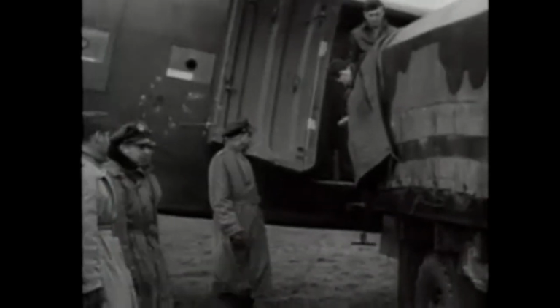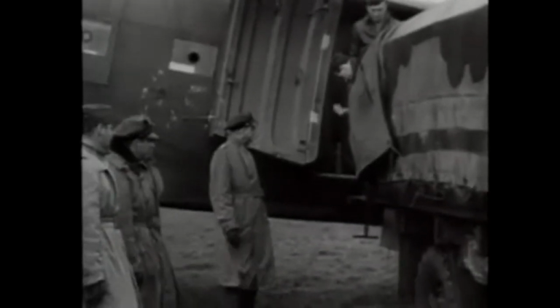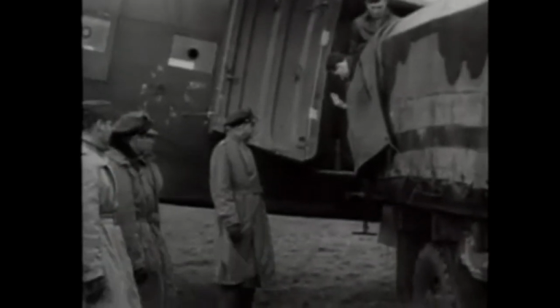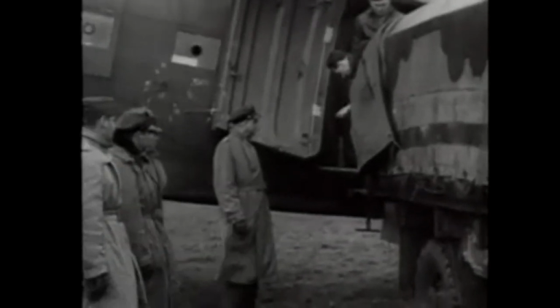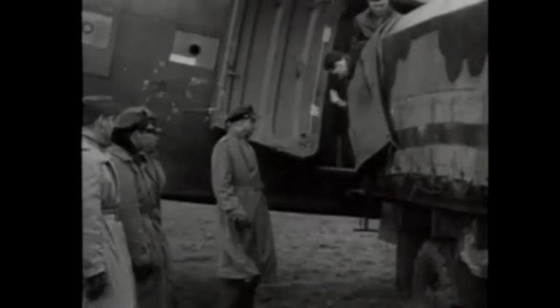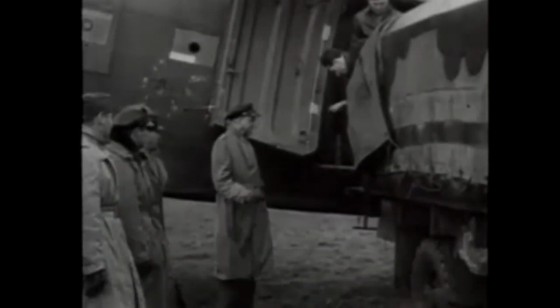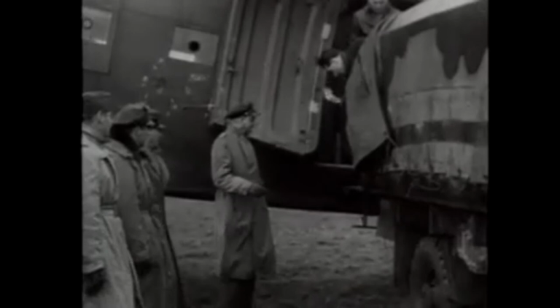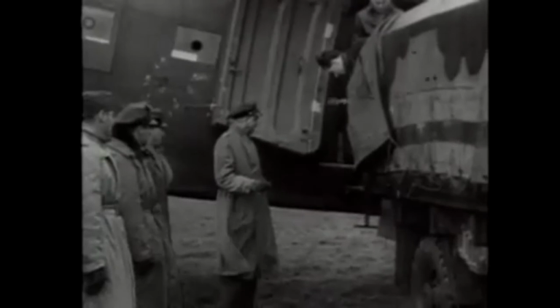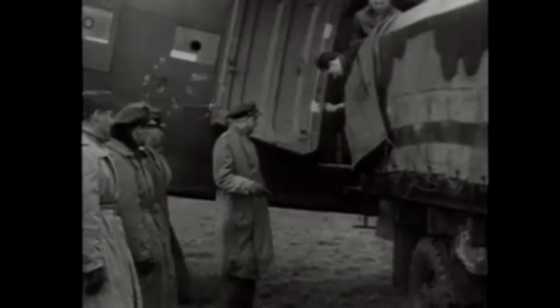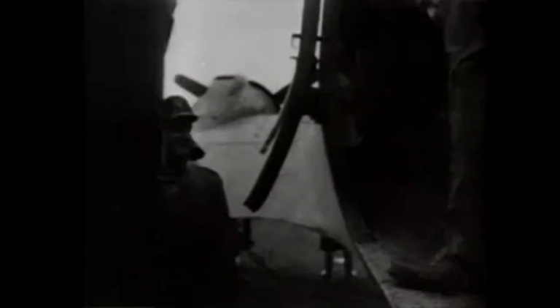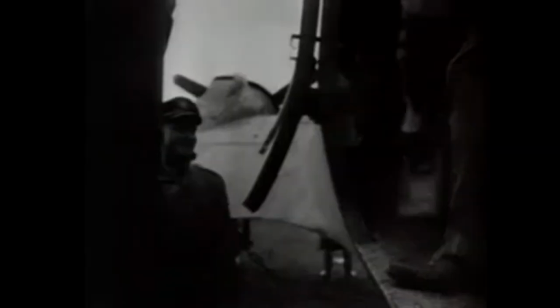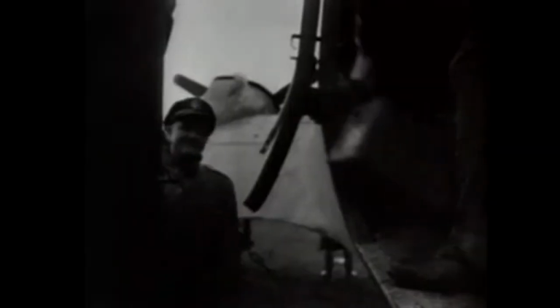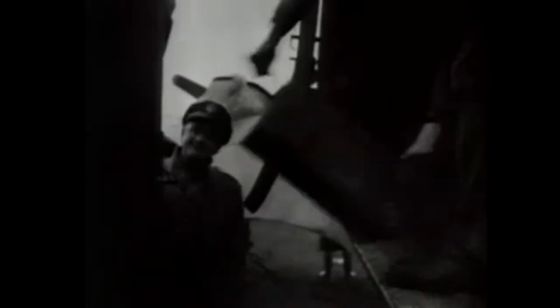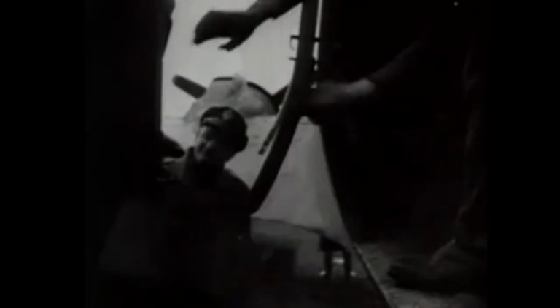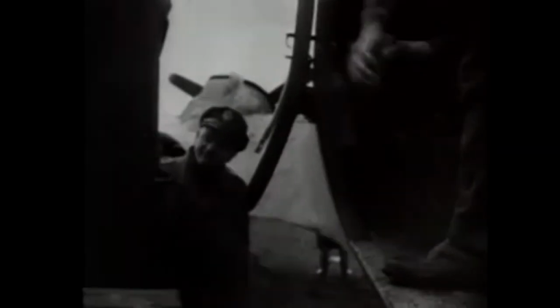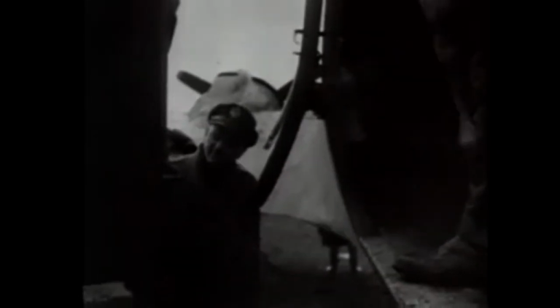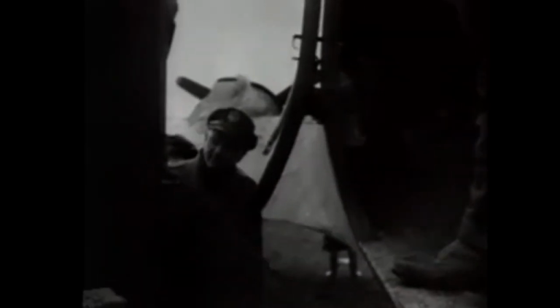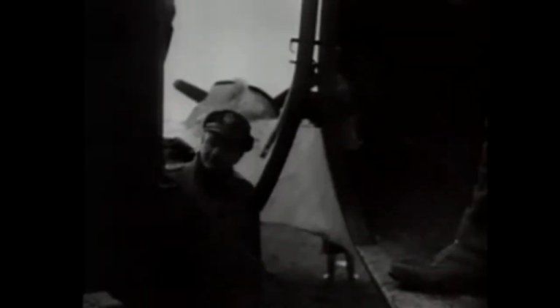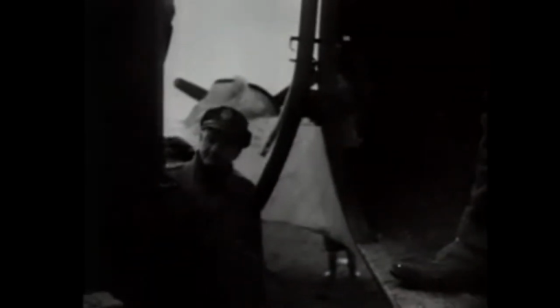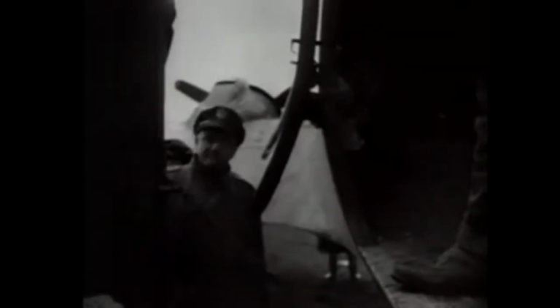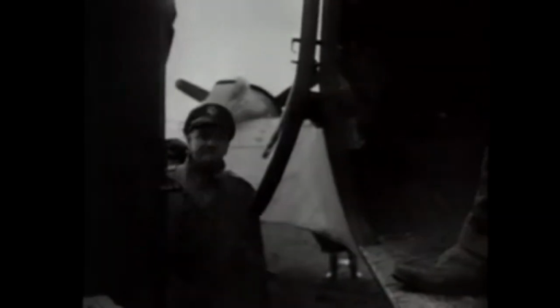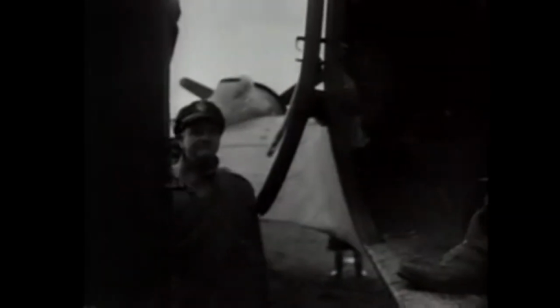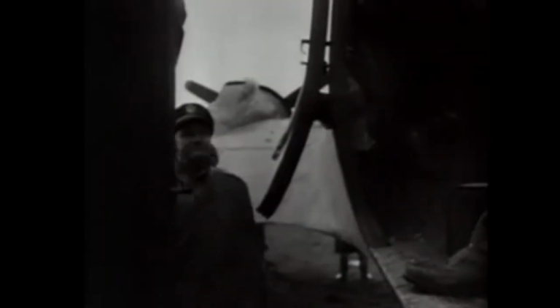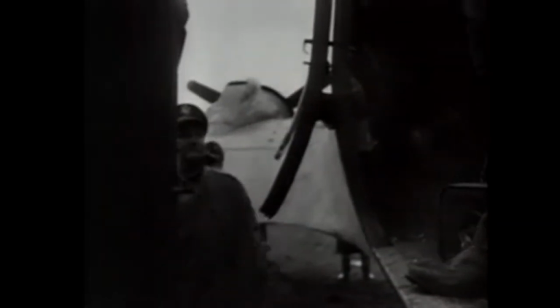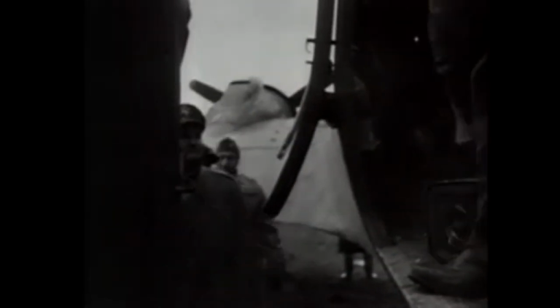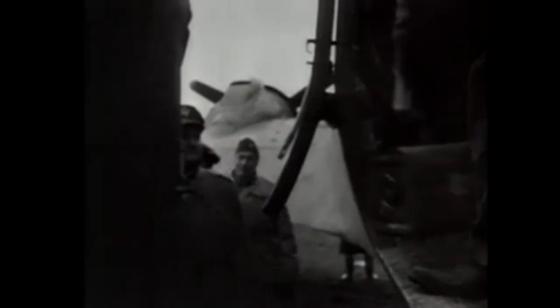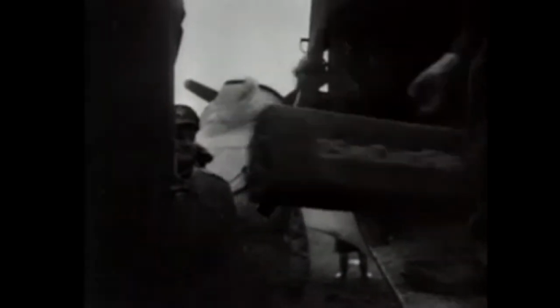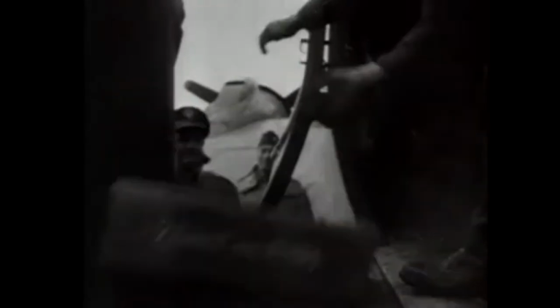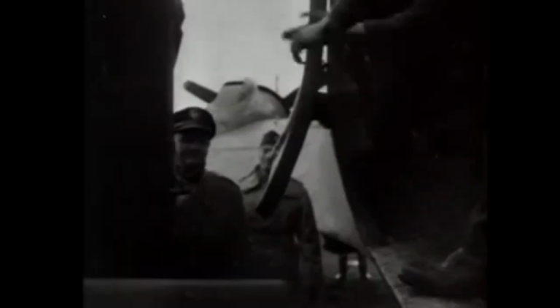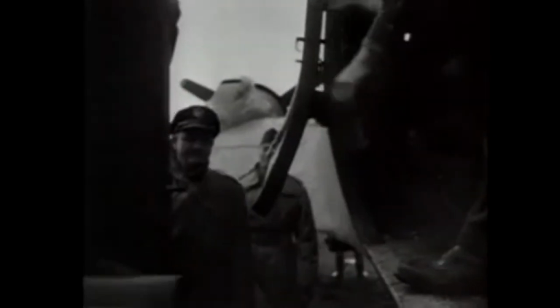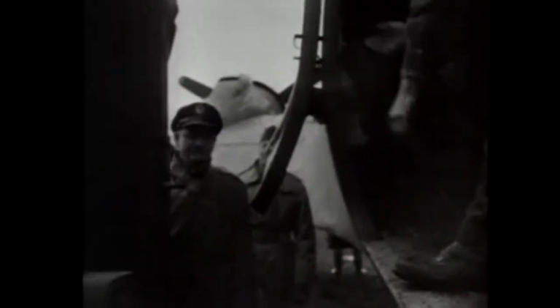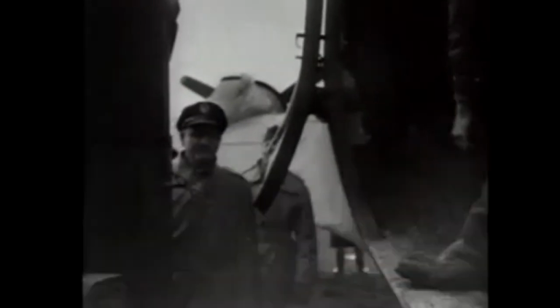Major General Paul L. Williams, commanding general of the Troop Carrier Command, observes the unloading at a cargo terminal point.